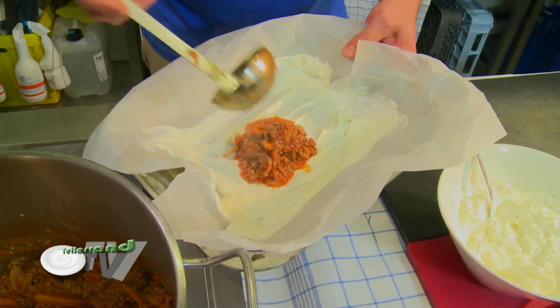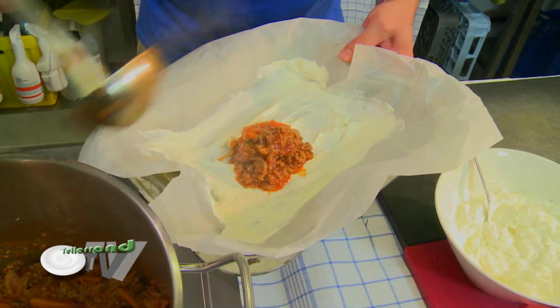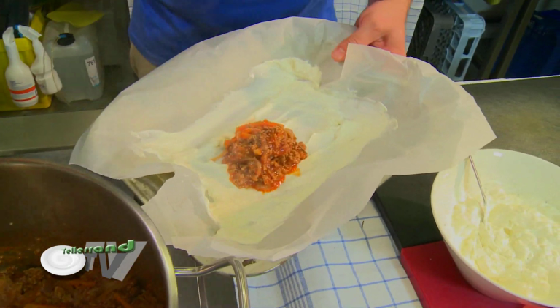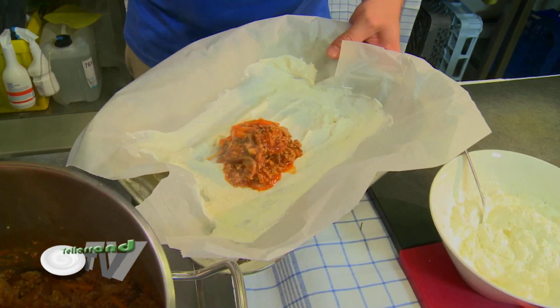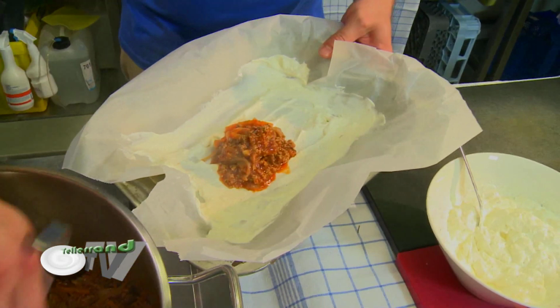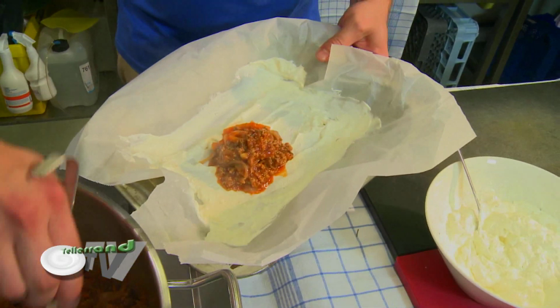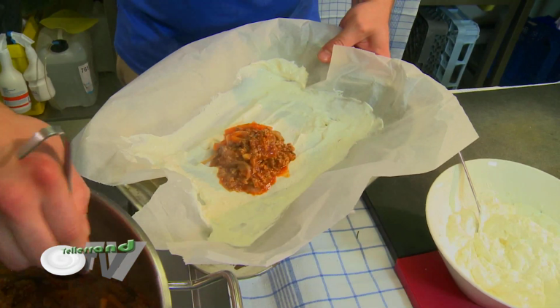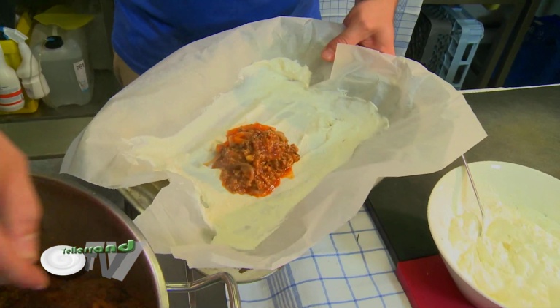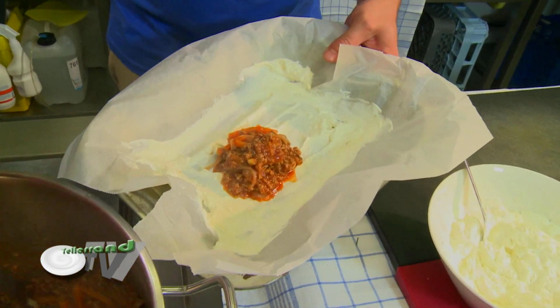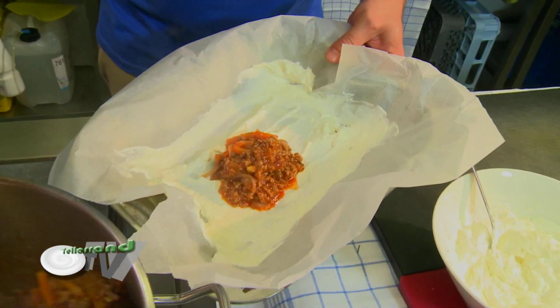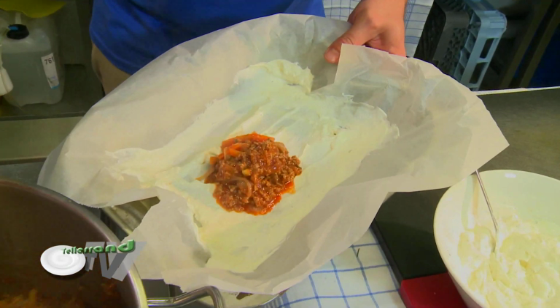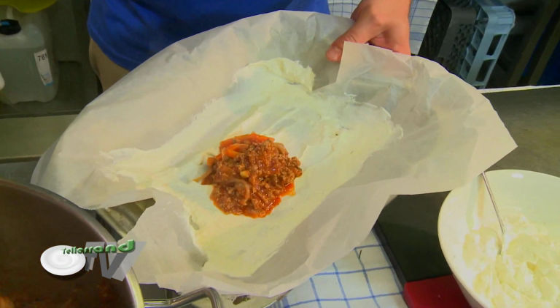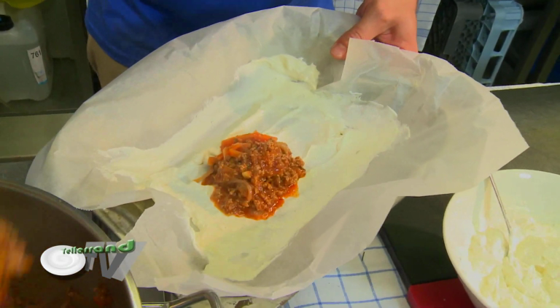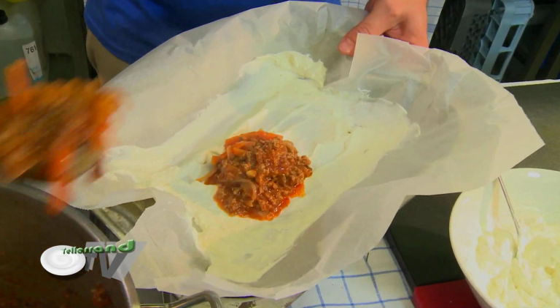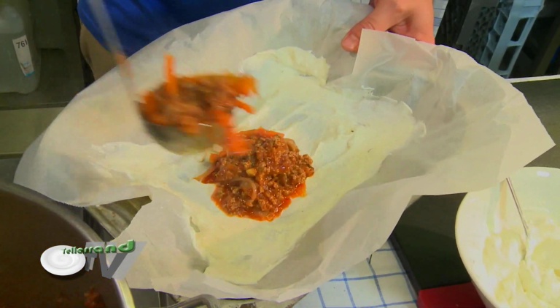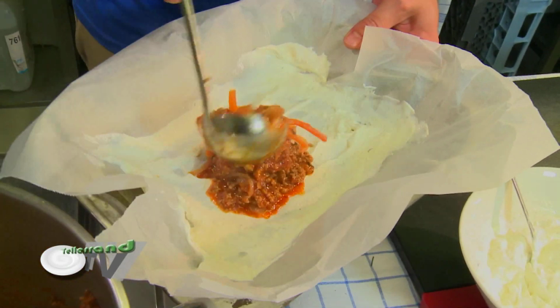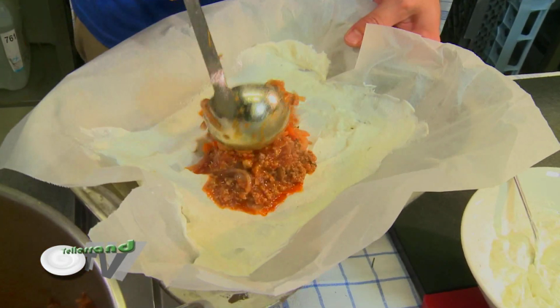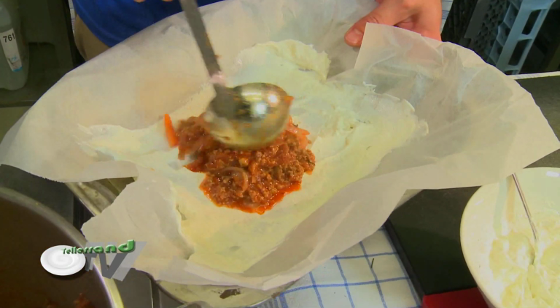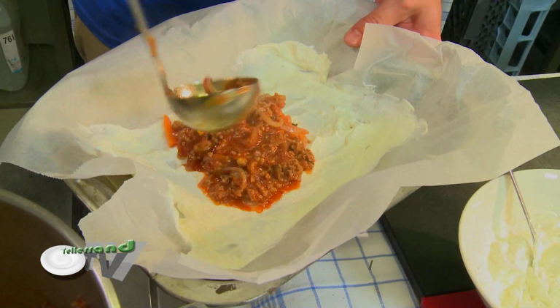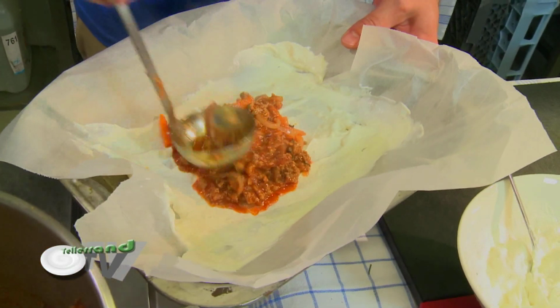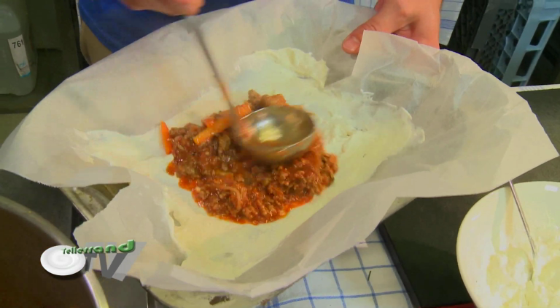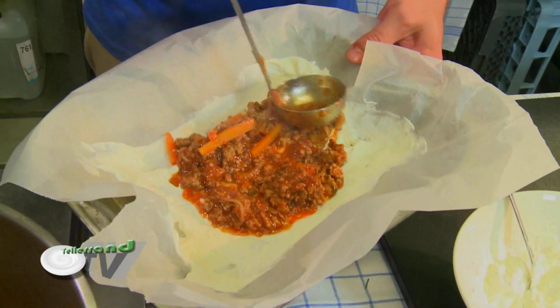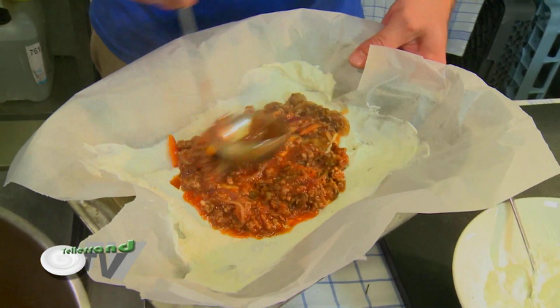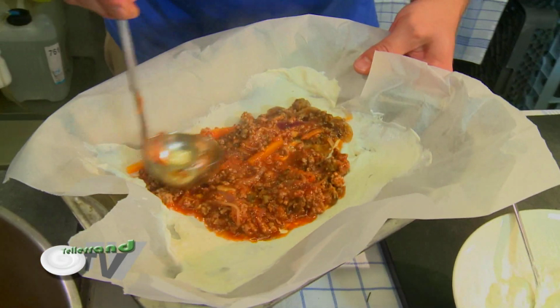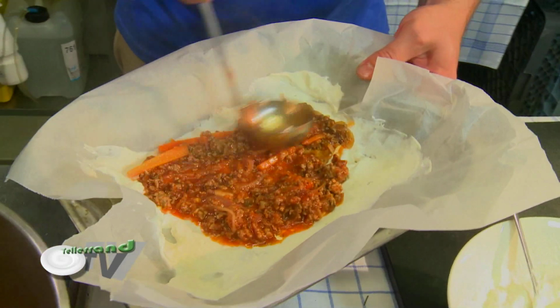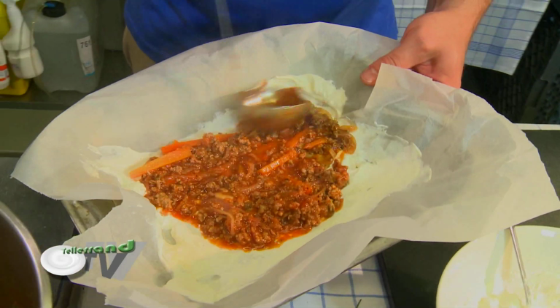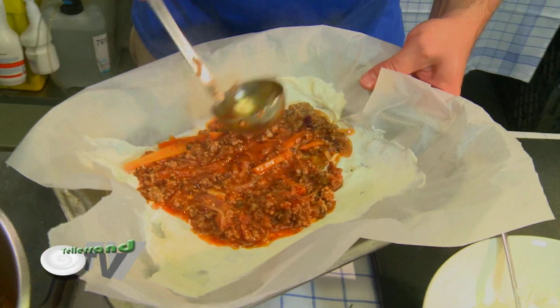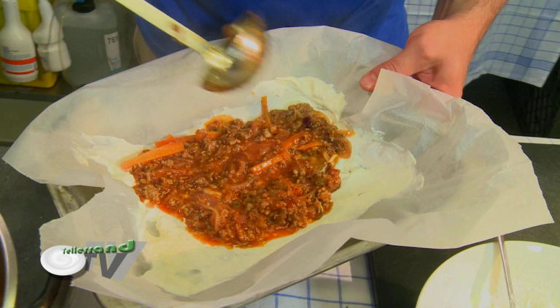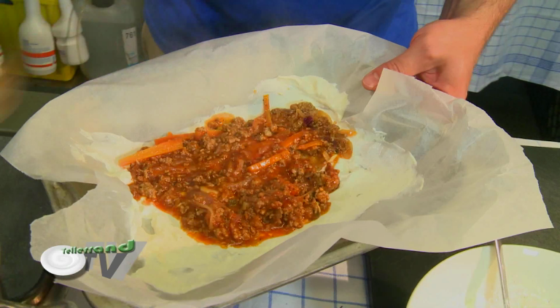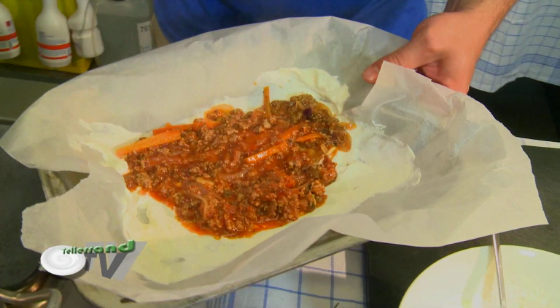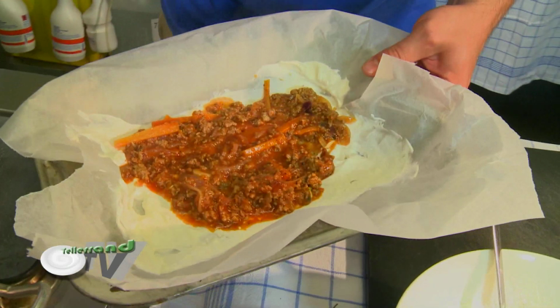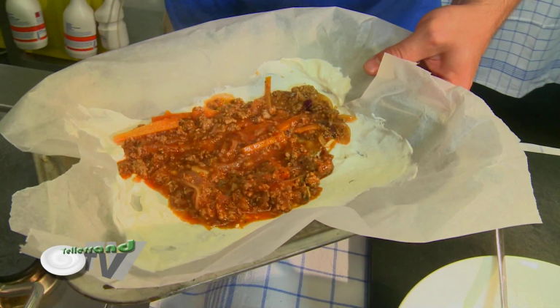How to cook our sauce bolognese you already know. If not, just follow the link.